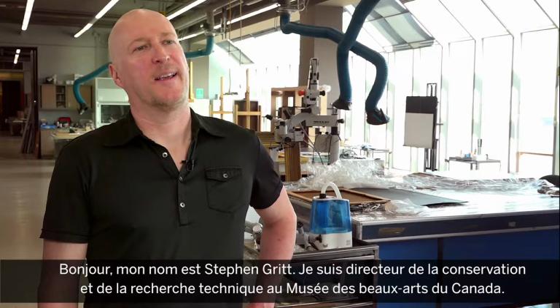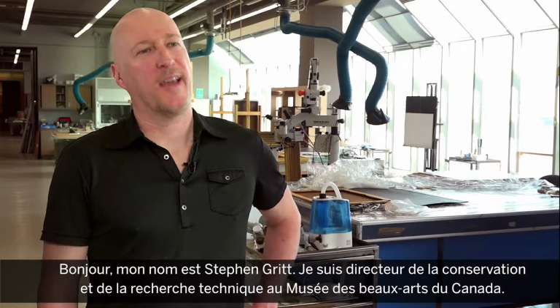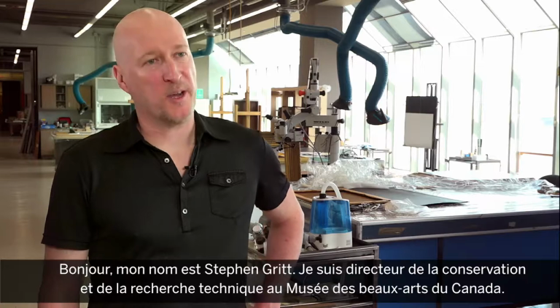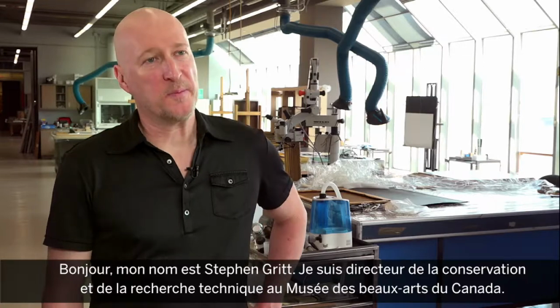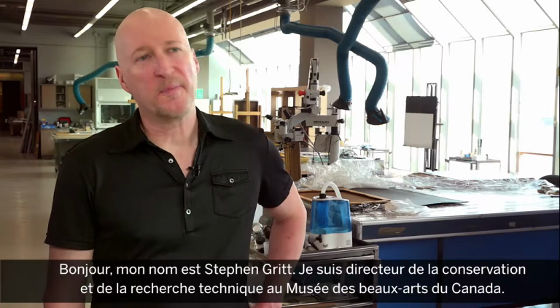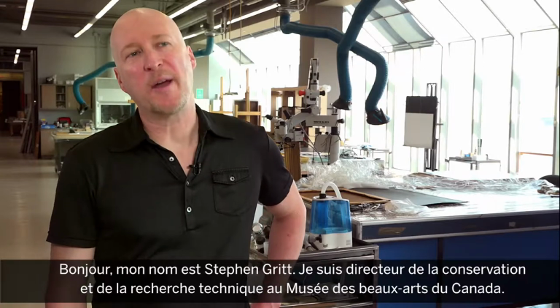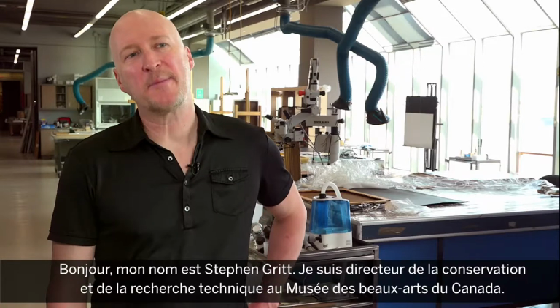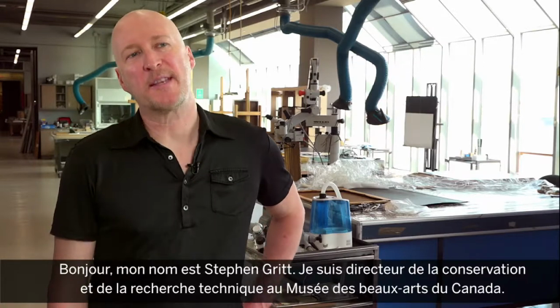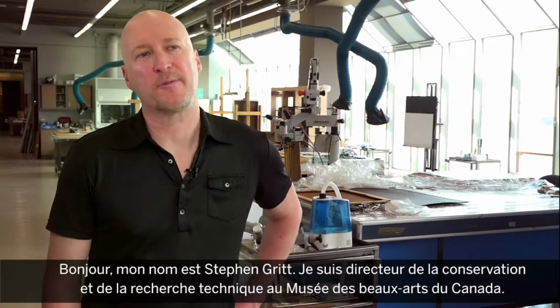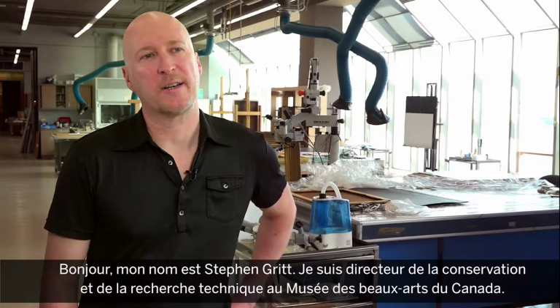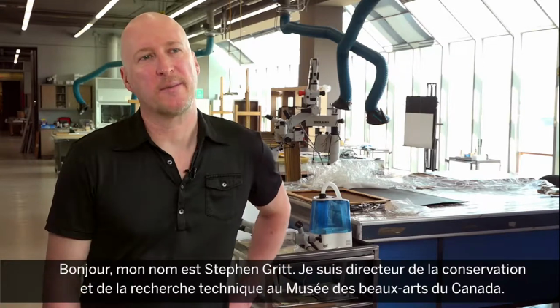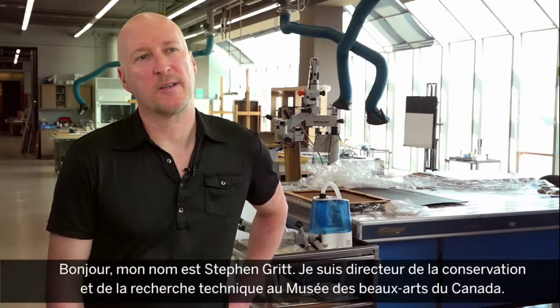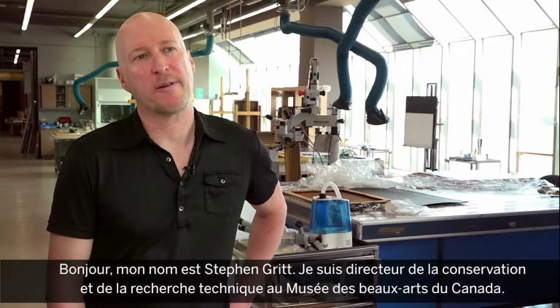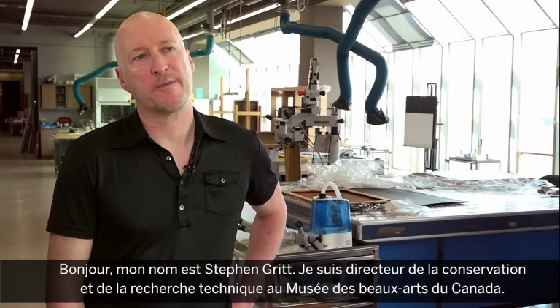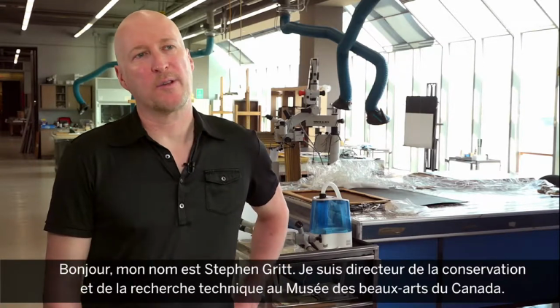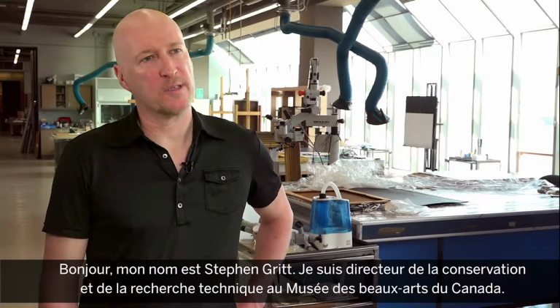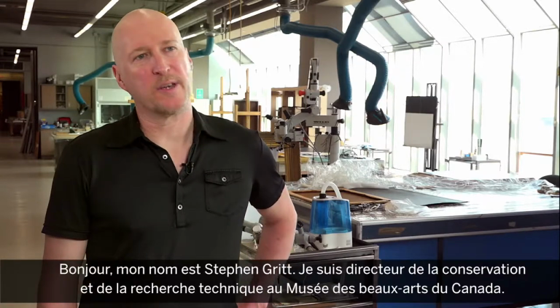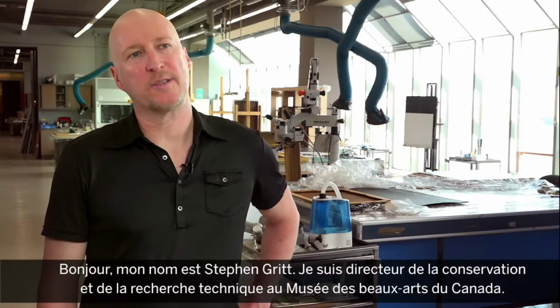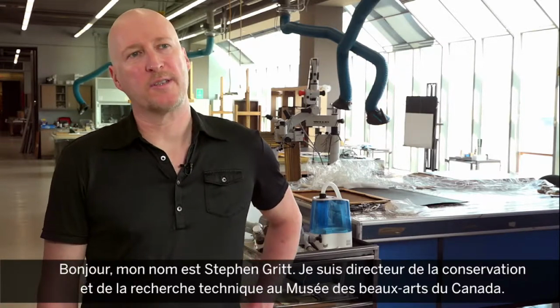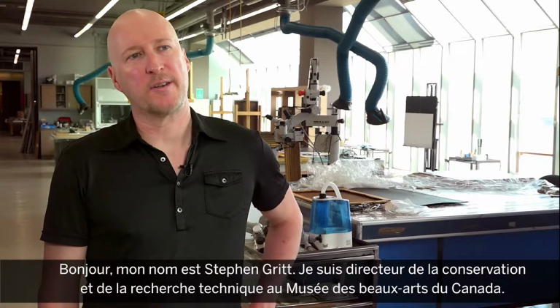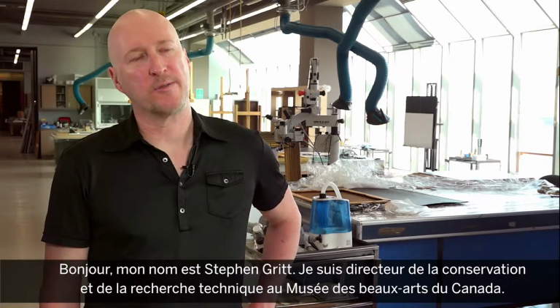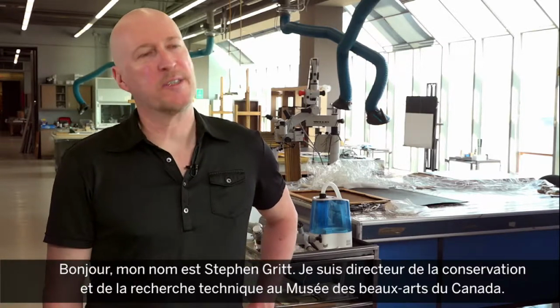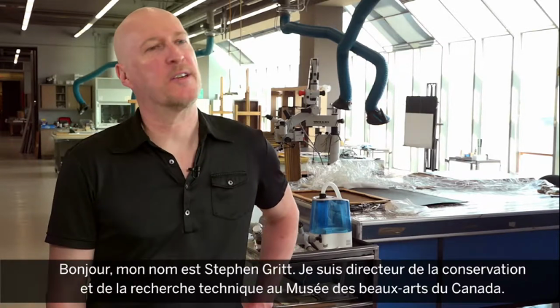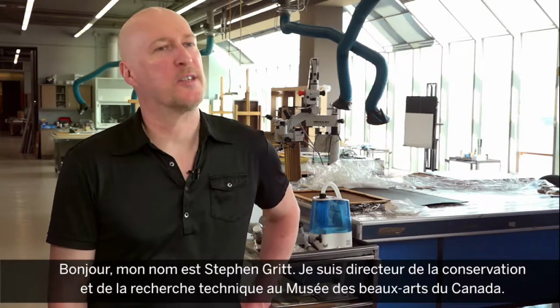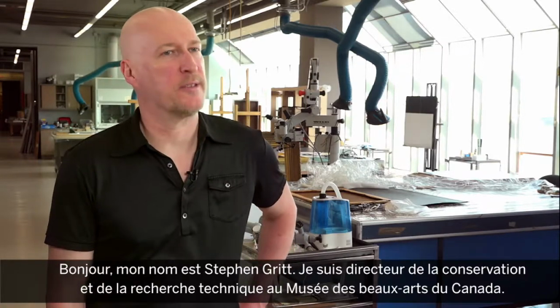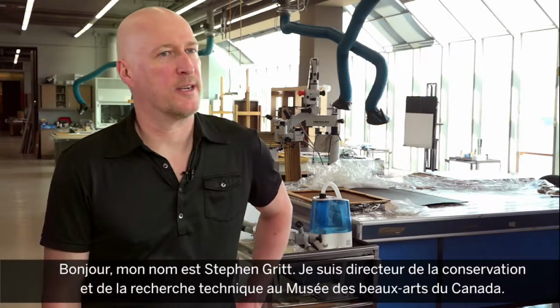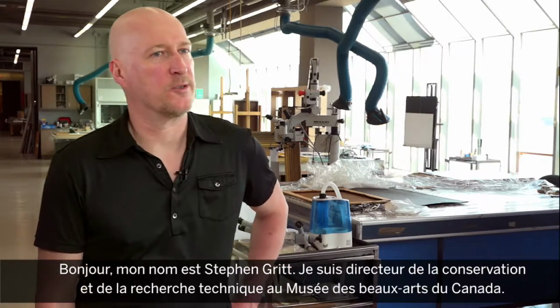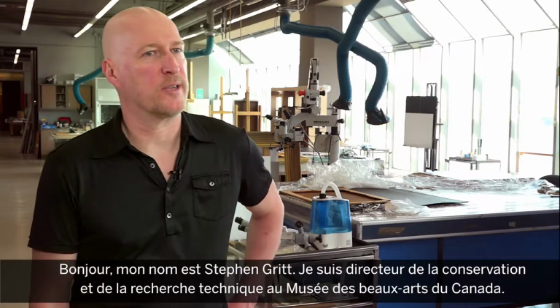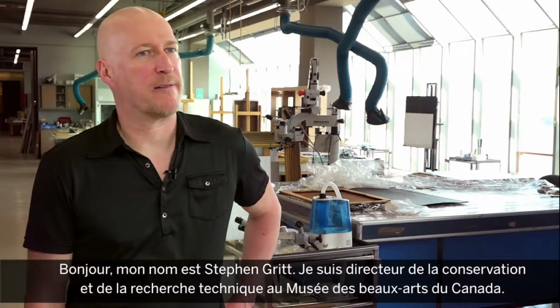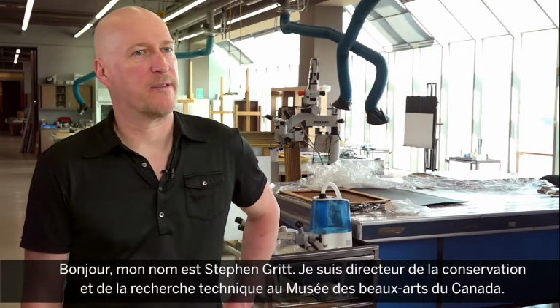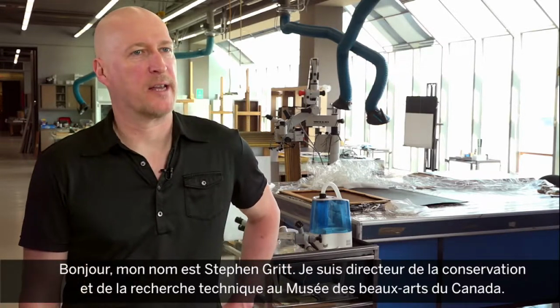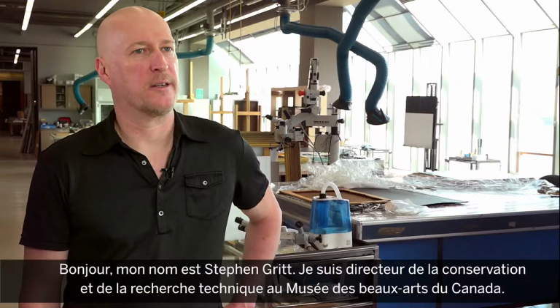Hello, my name is Stephen Gritt. I'm the Director of Conservation and Technical Research here at the National Gallery of Canada.